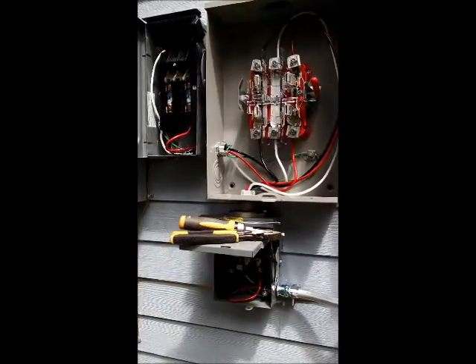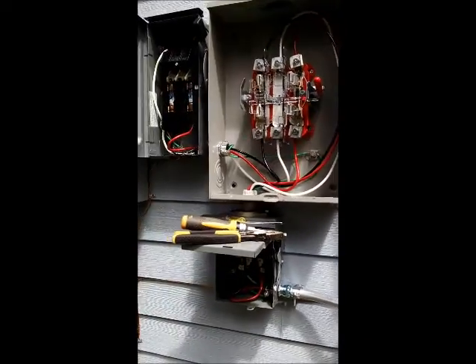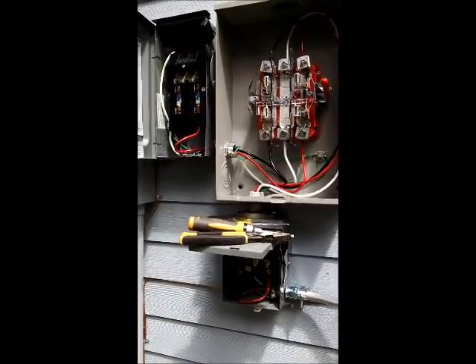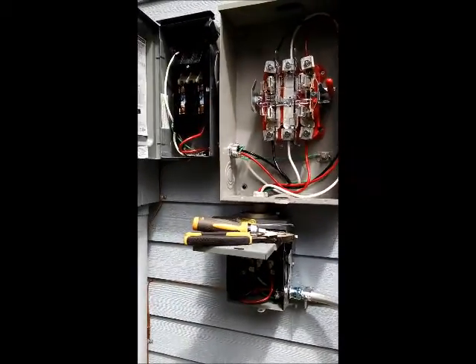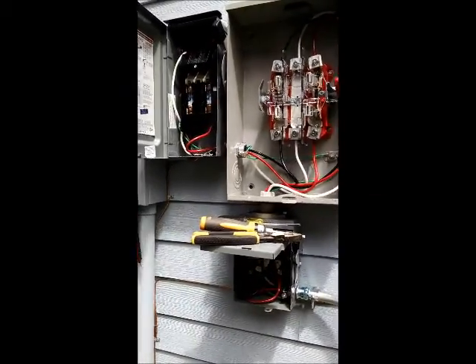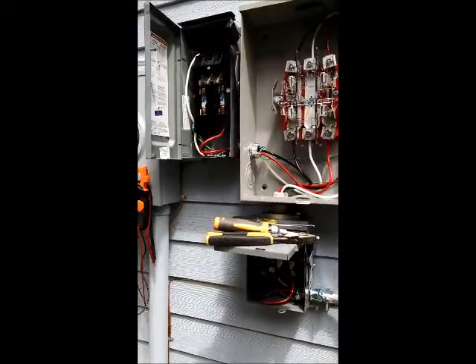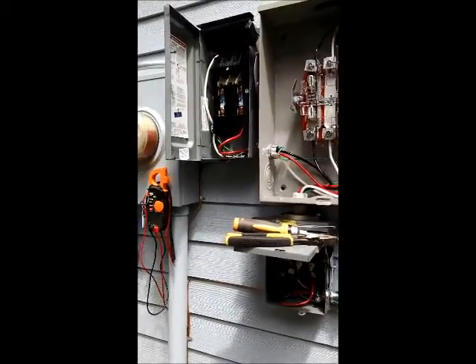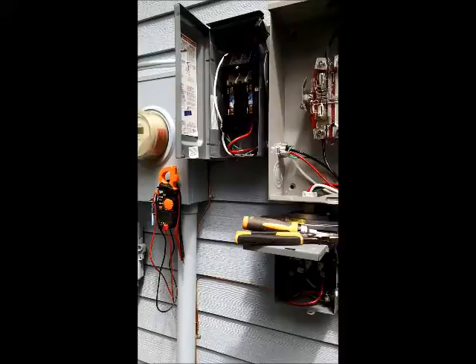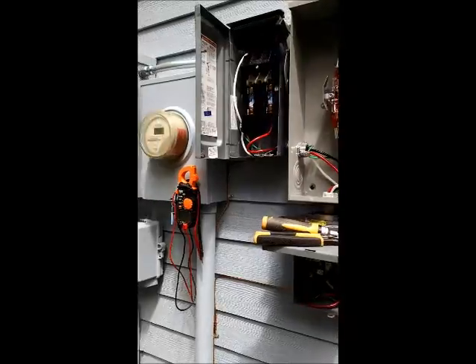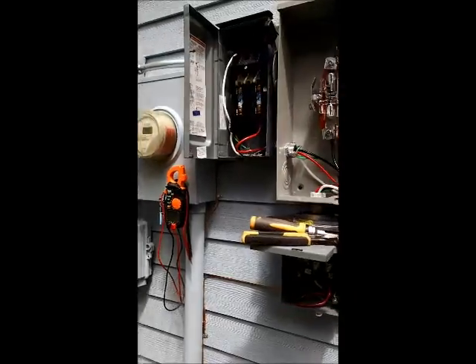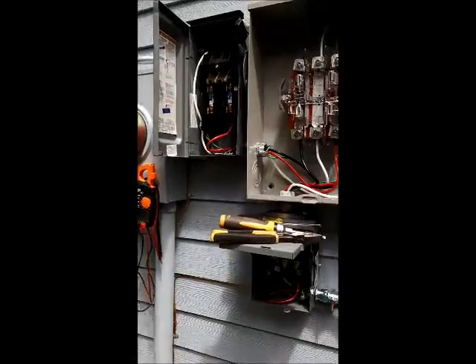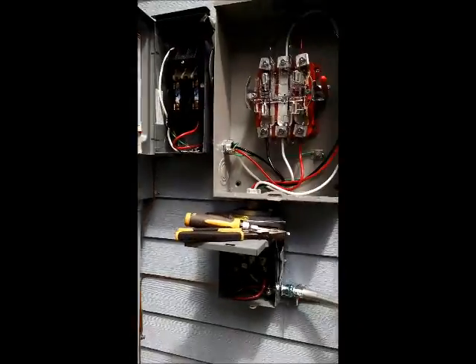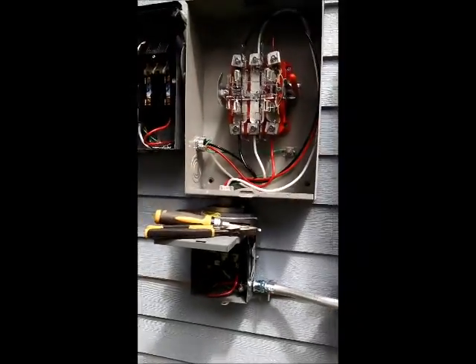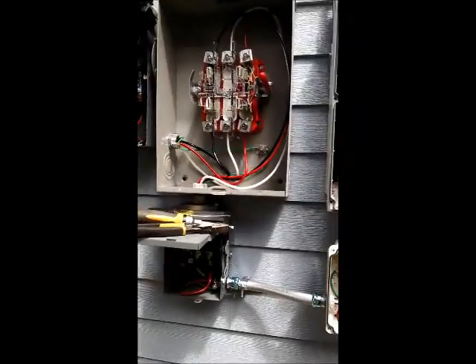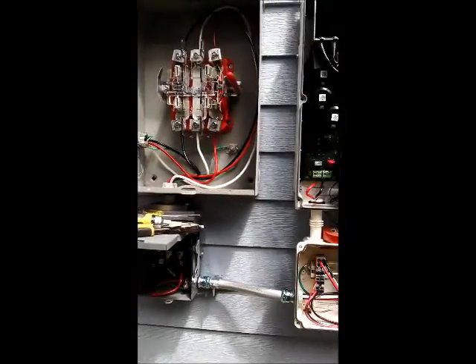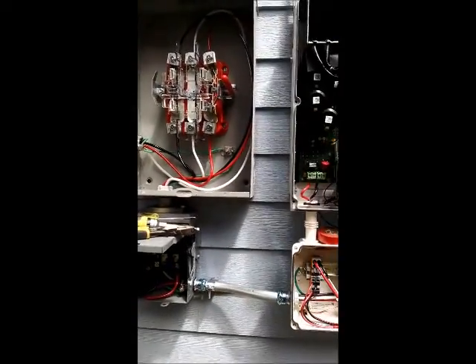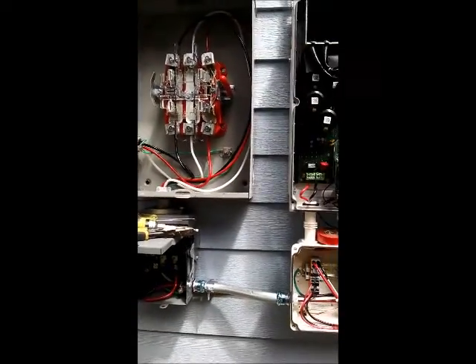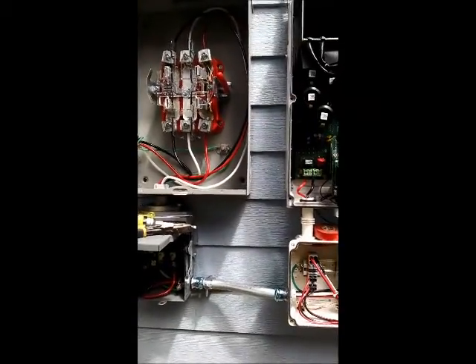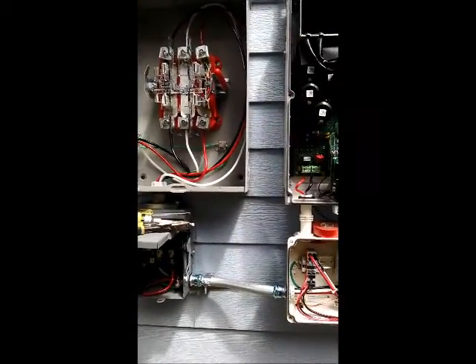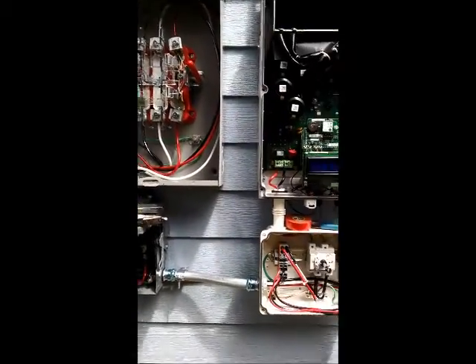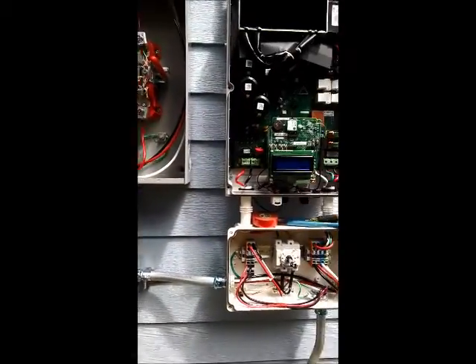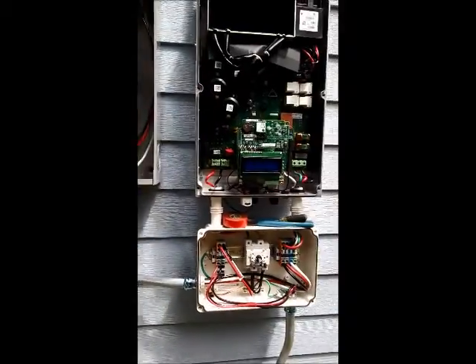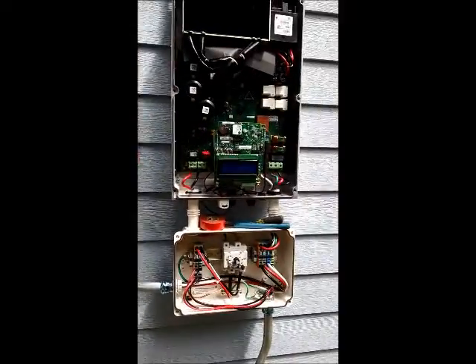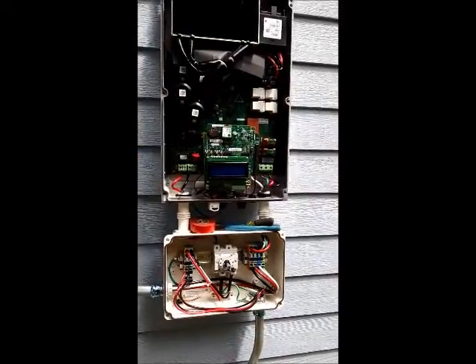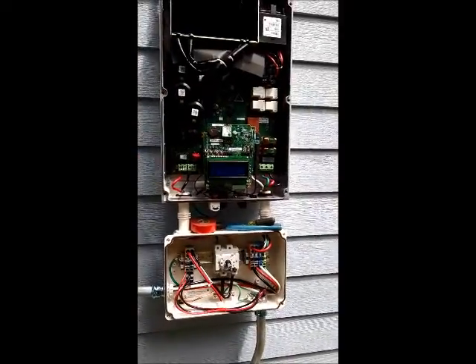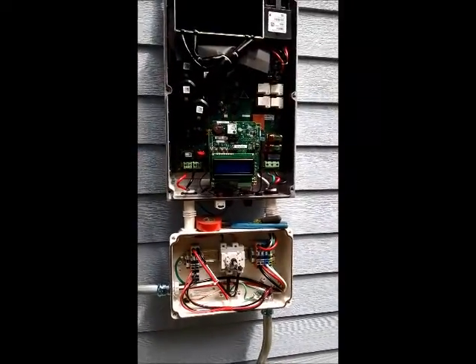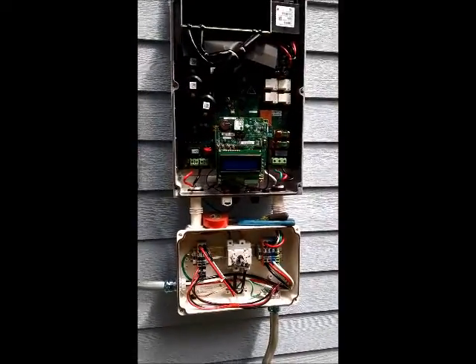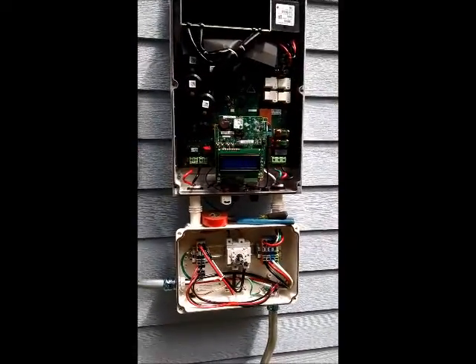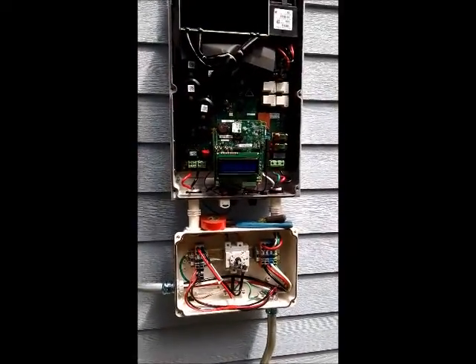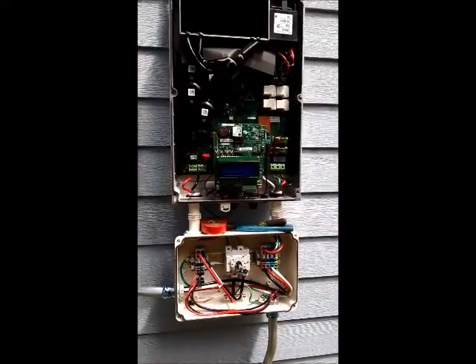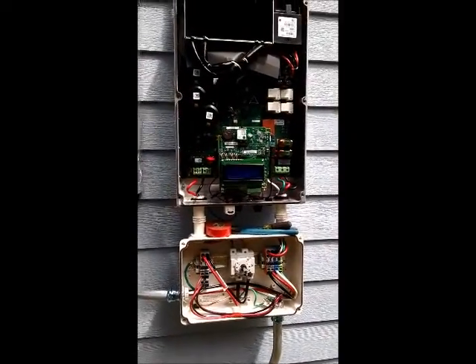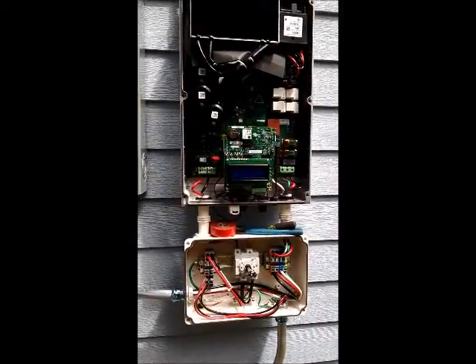Well, that's about it for this system. Tomorrow we'll turn it on. Have a good day.